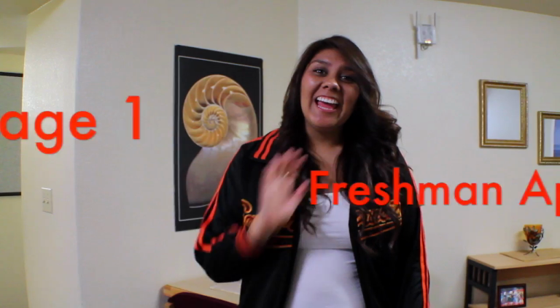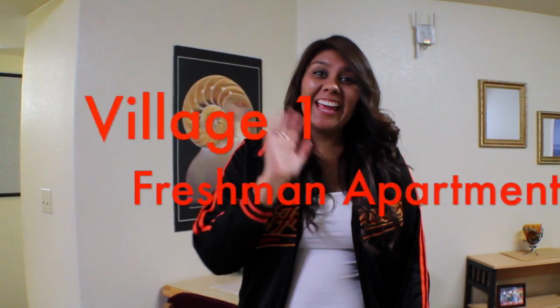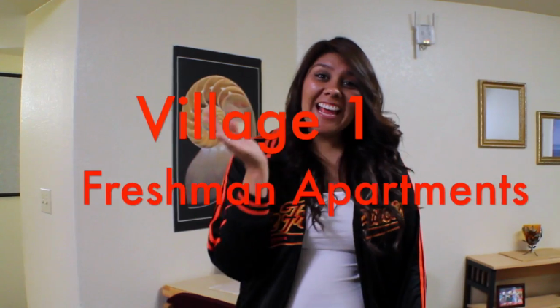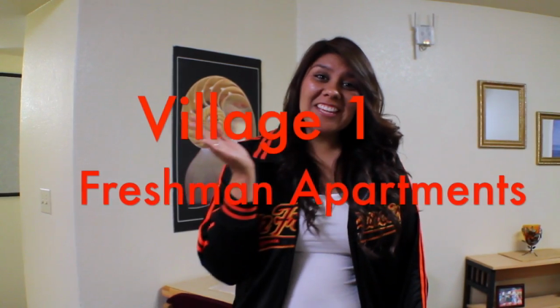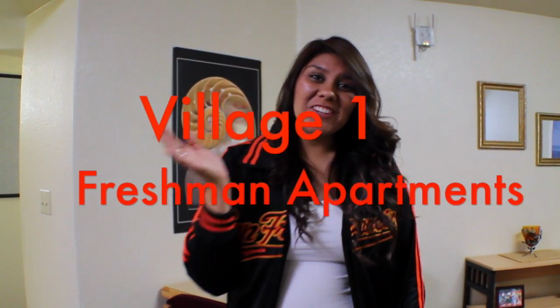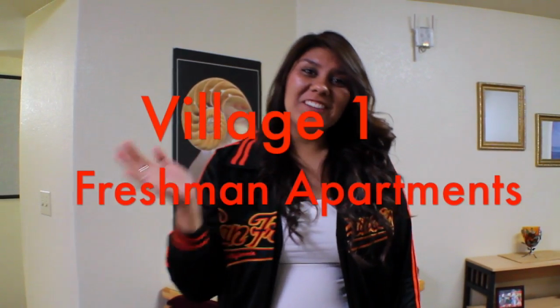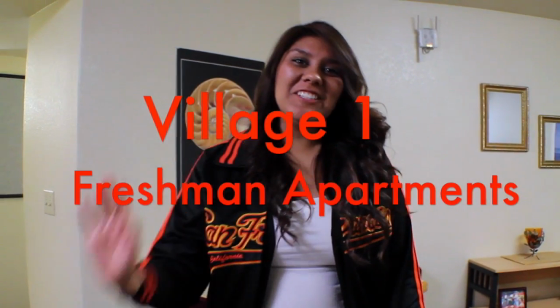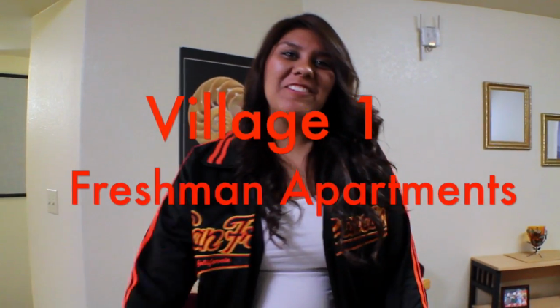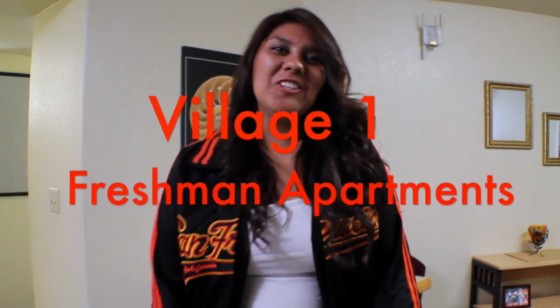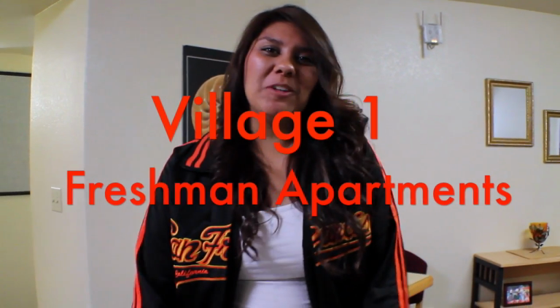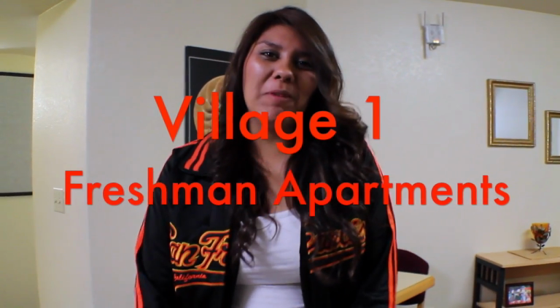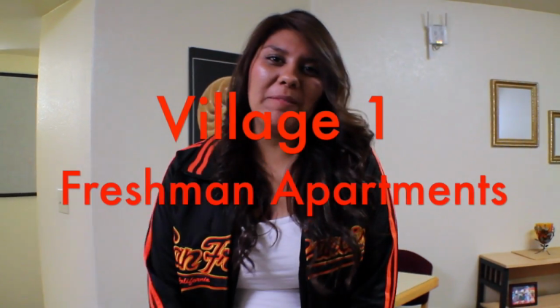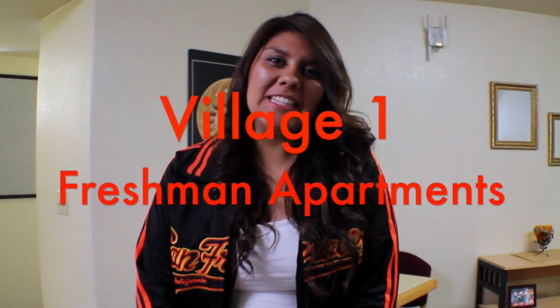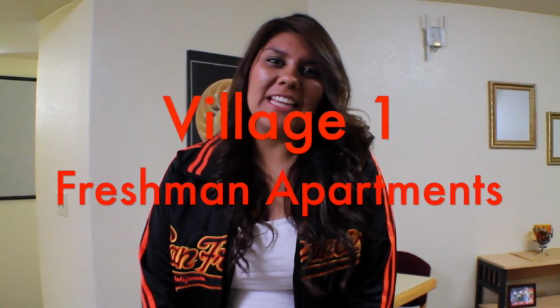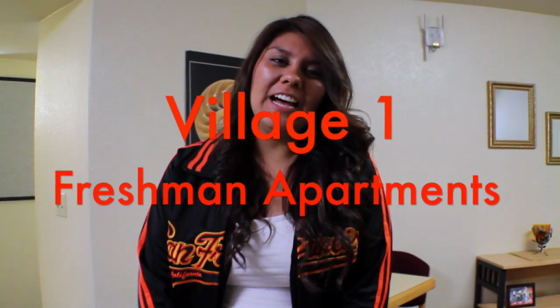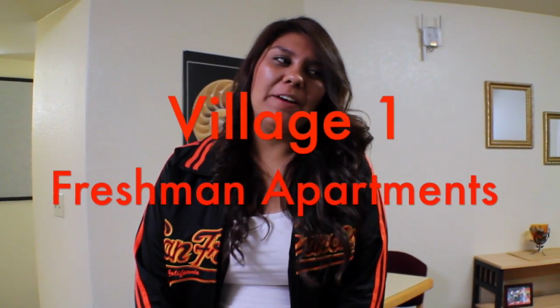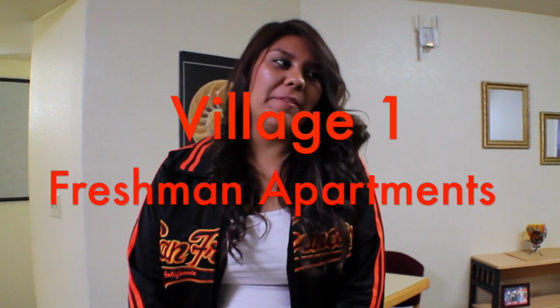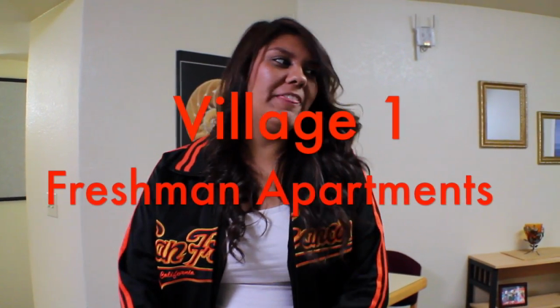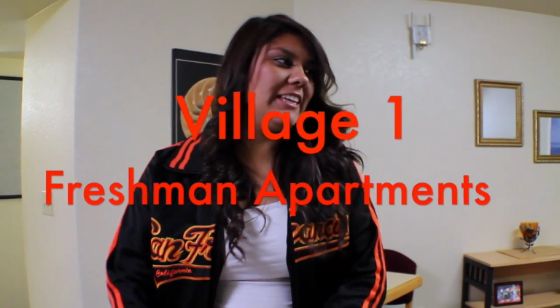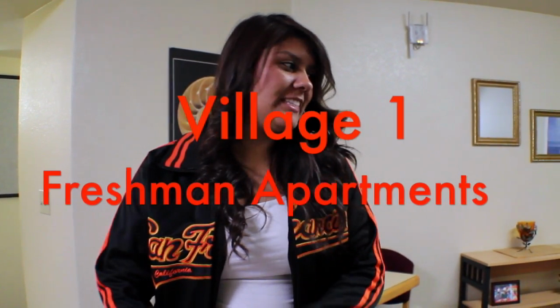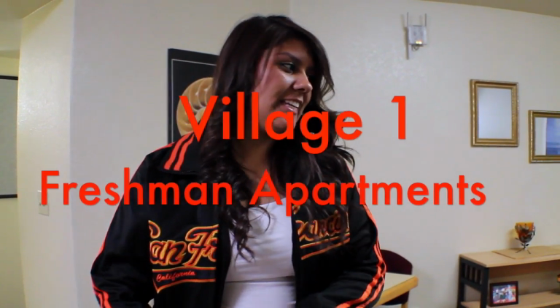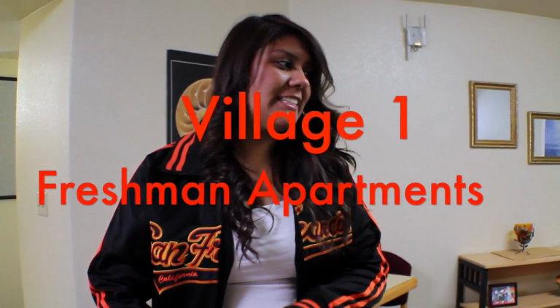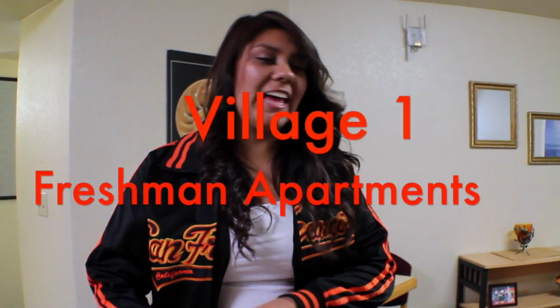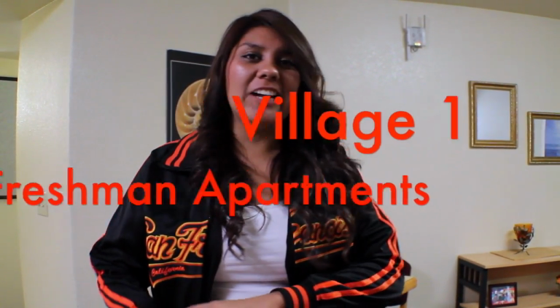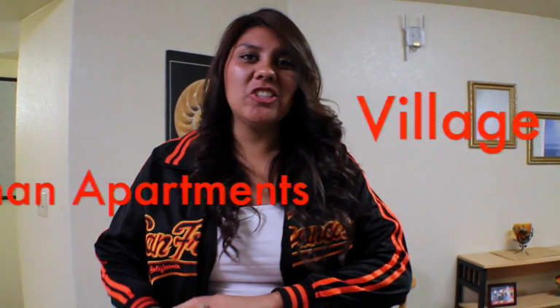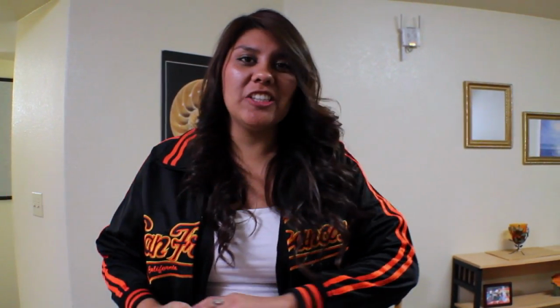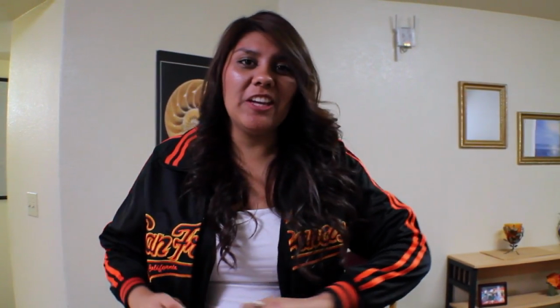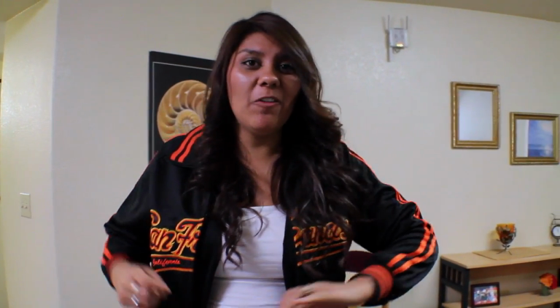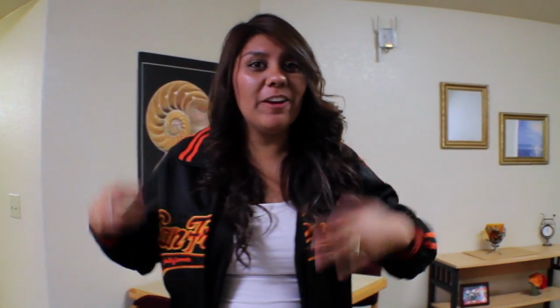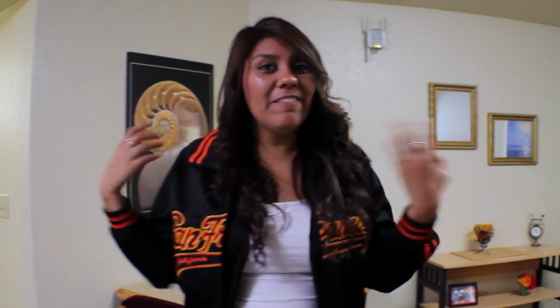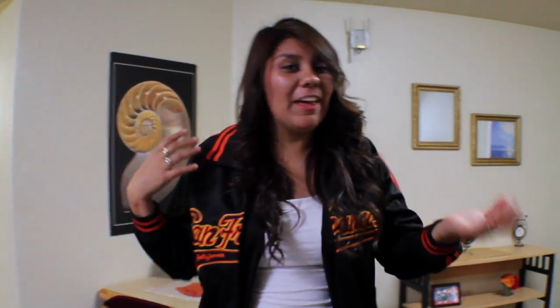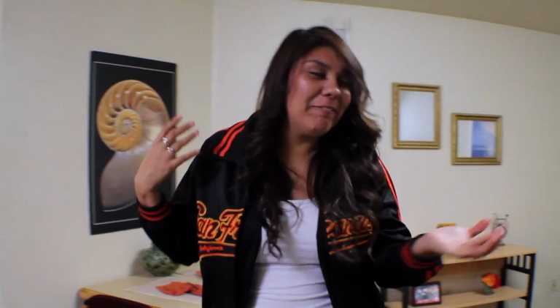Hey guys, welcome to the Villagone Apartments. This is actually one of them.